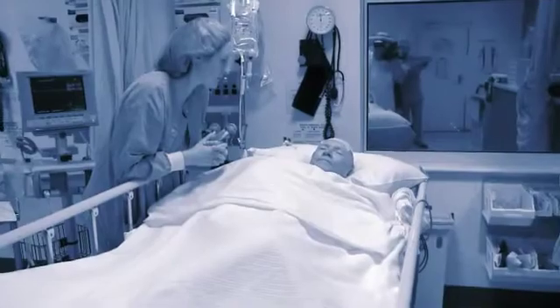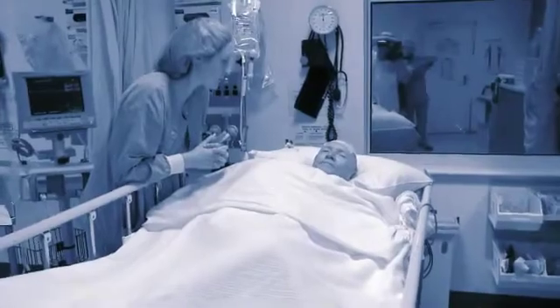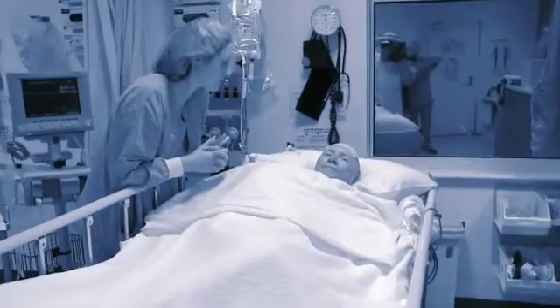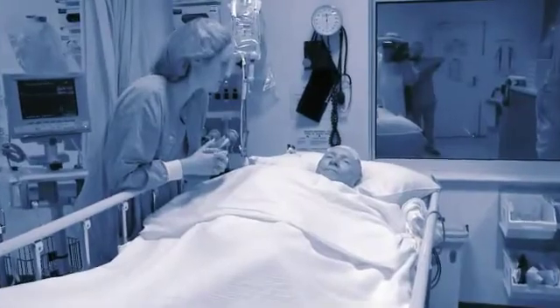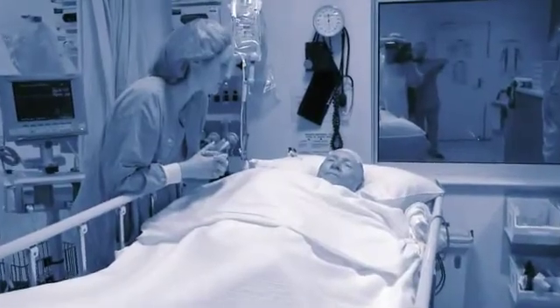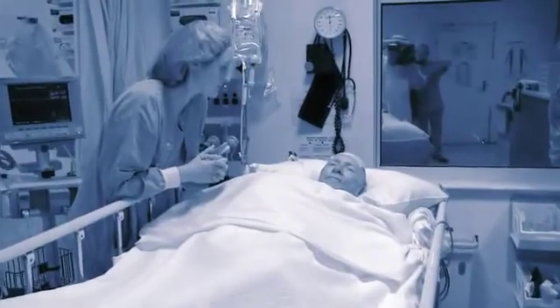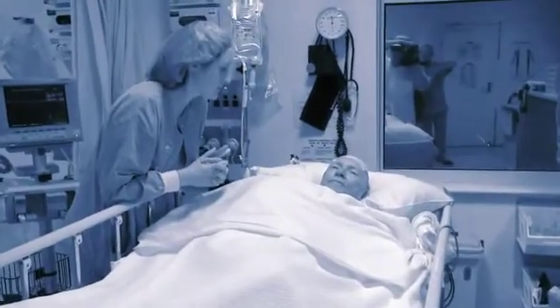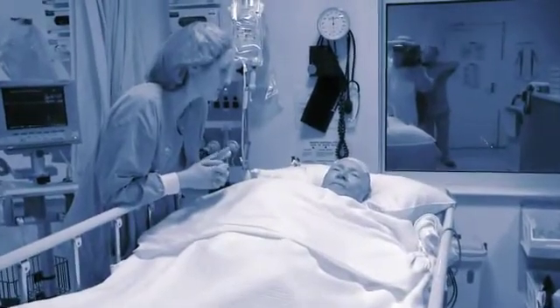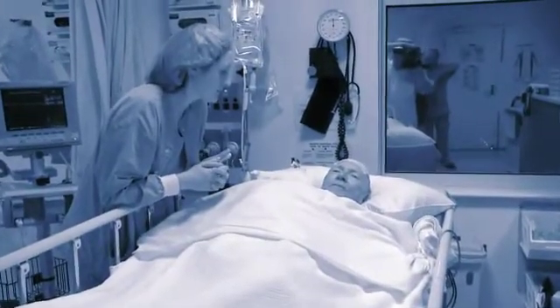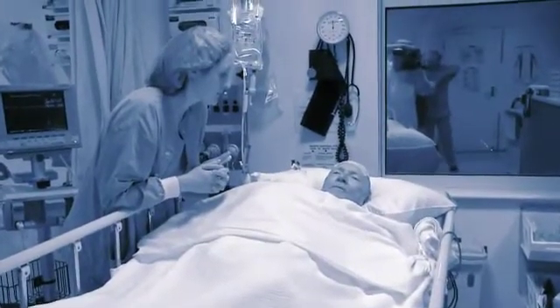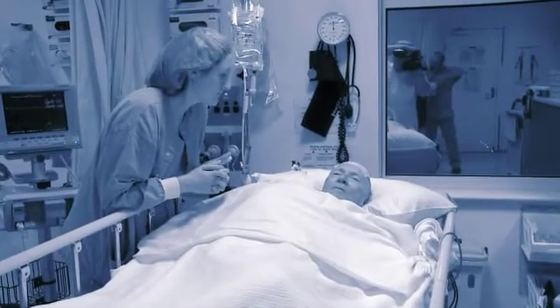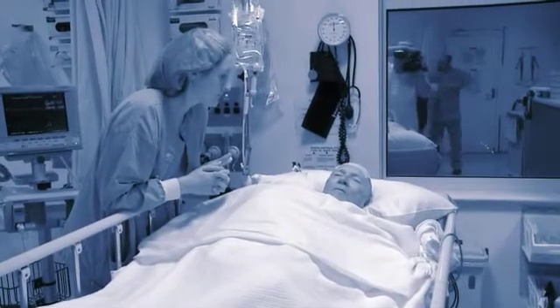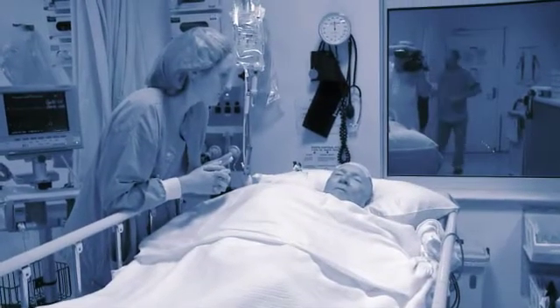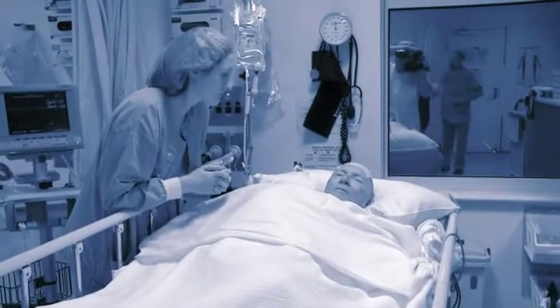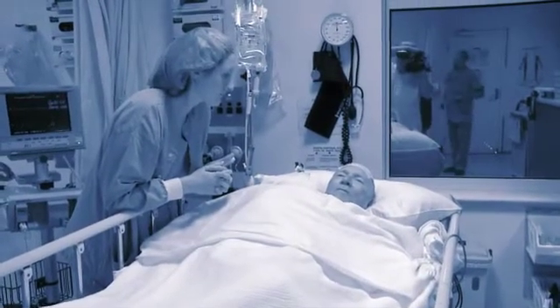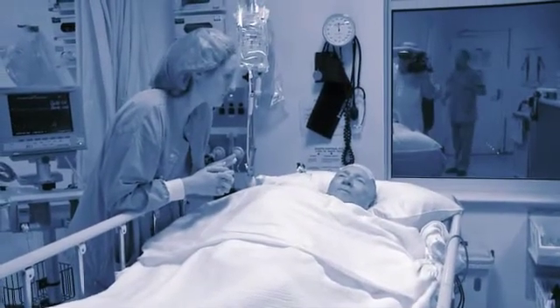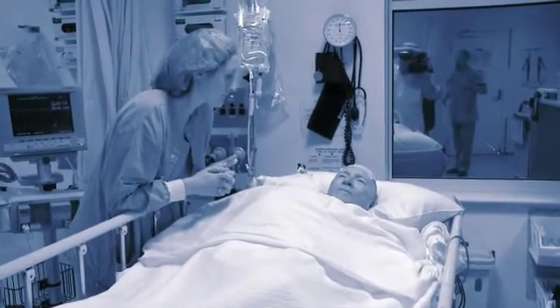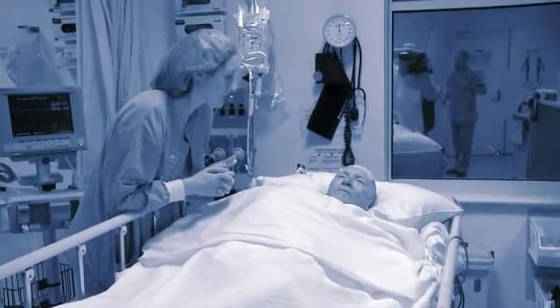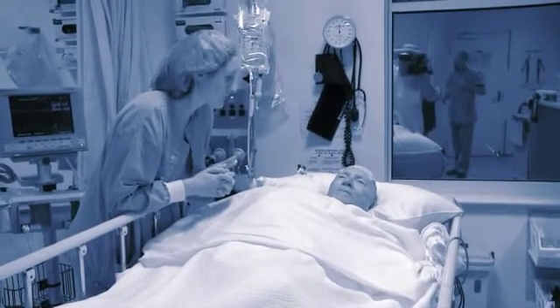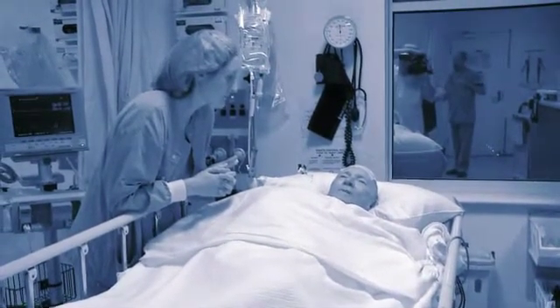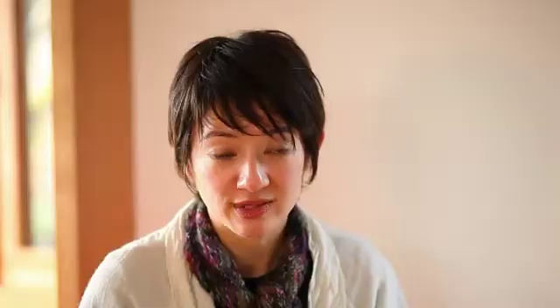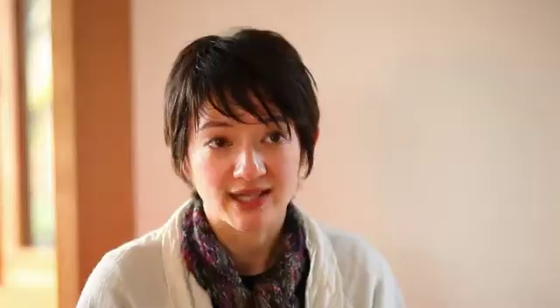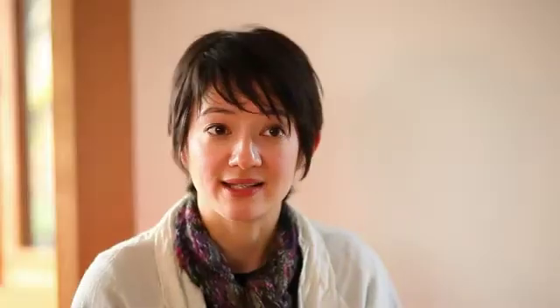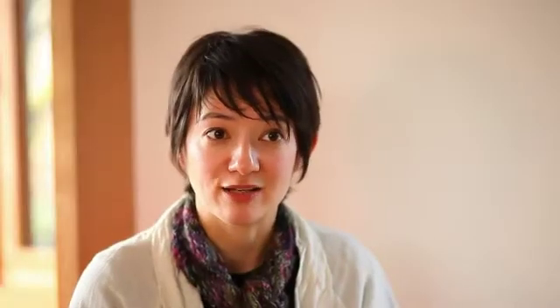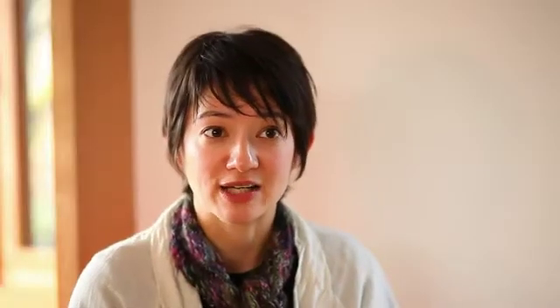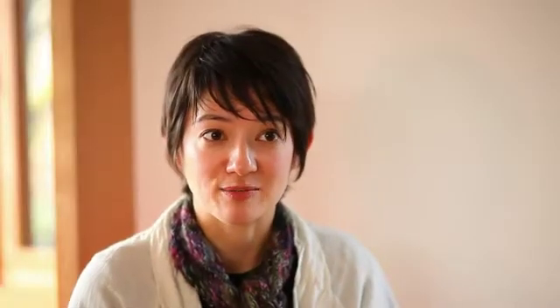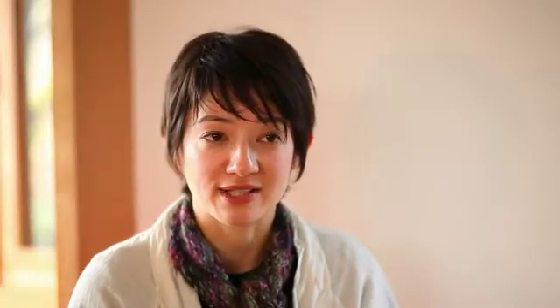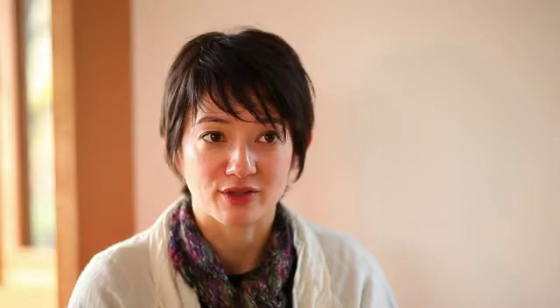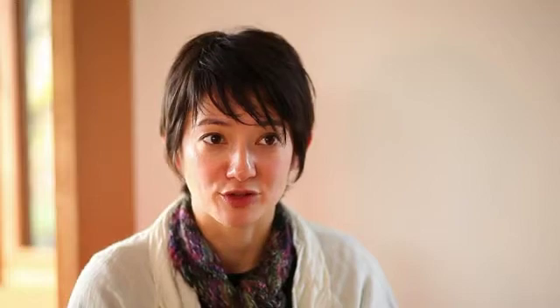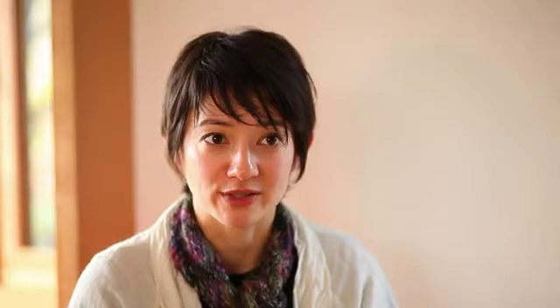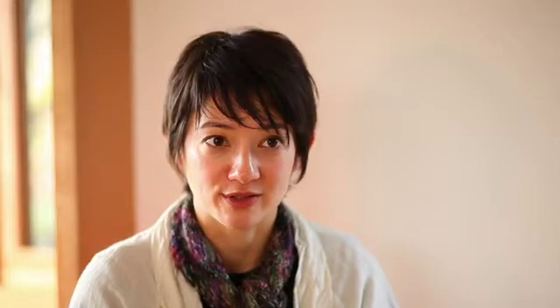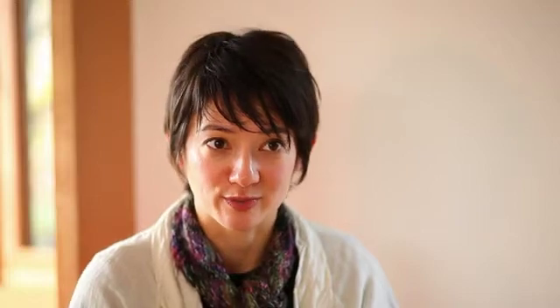People are in the recovery room for a little while to make sure that they're comfortable, and then head back up to their own room in the hospital.